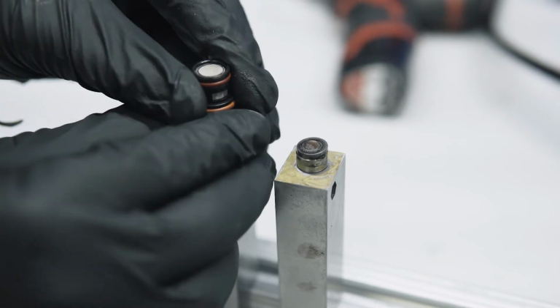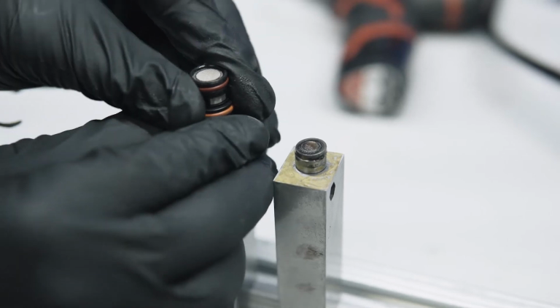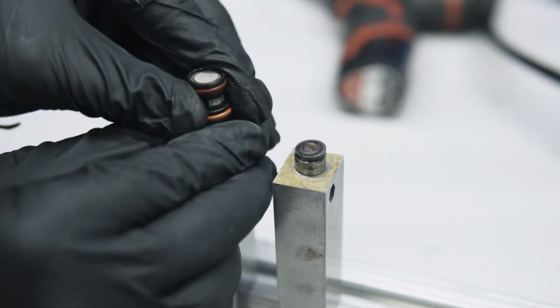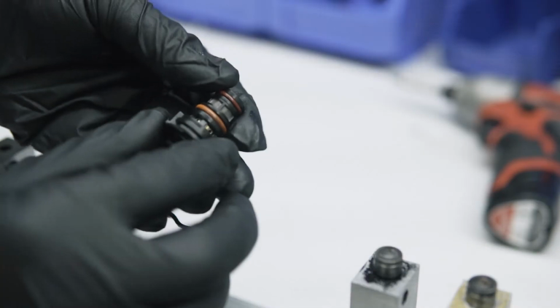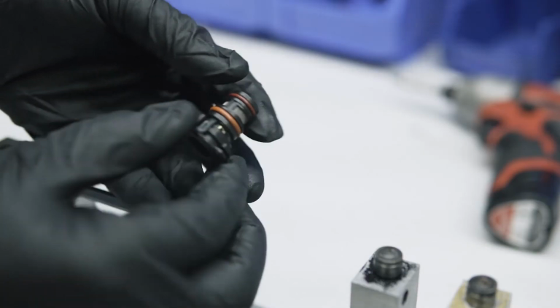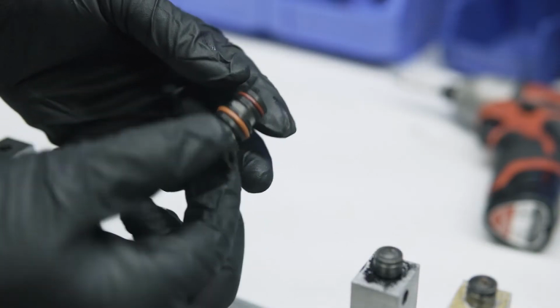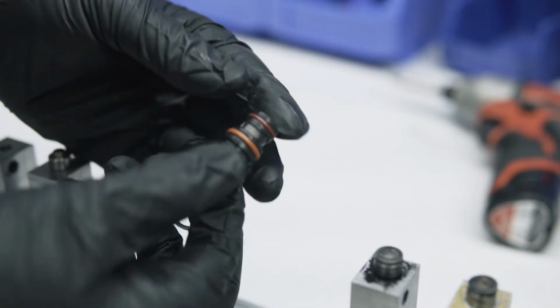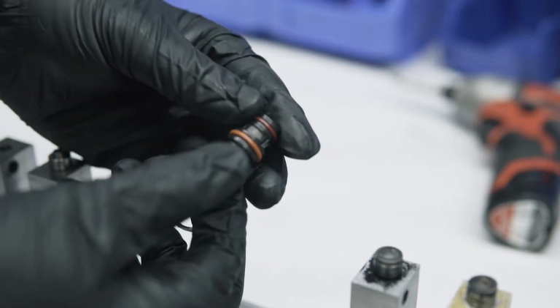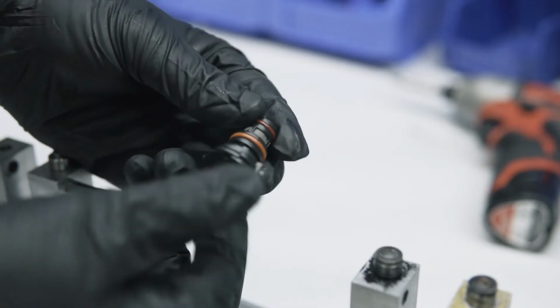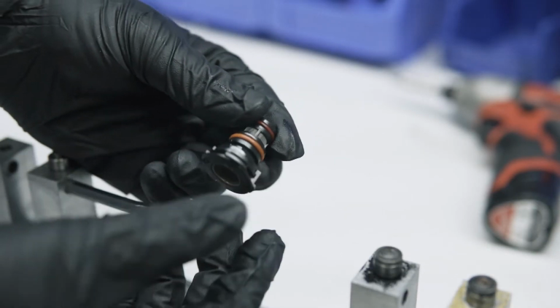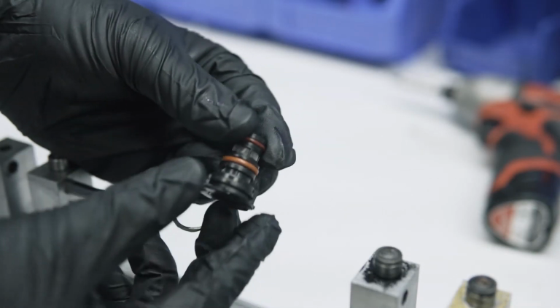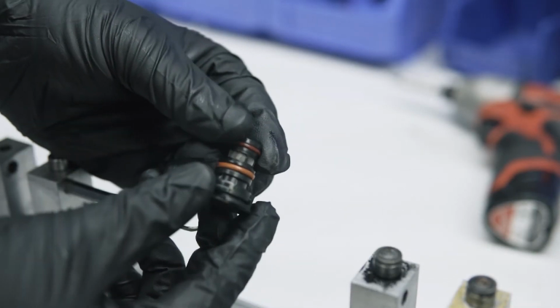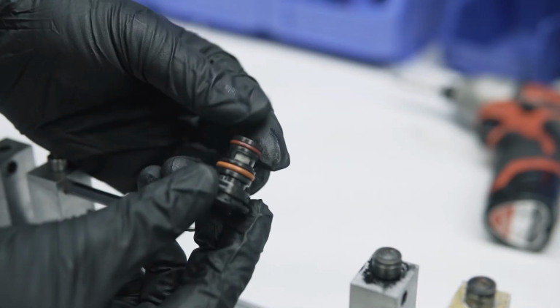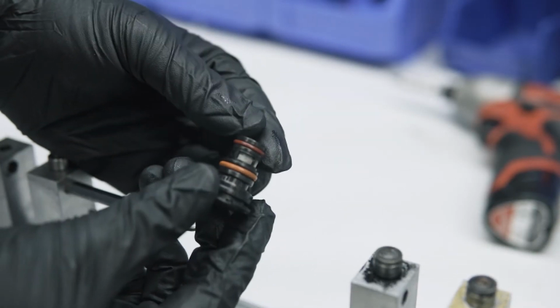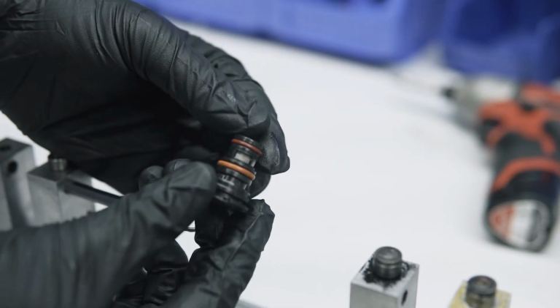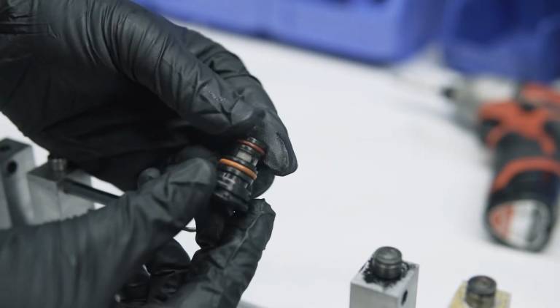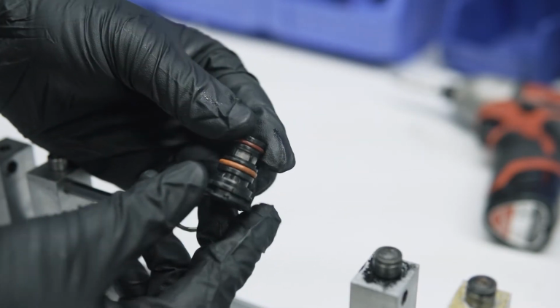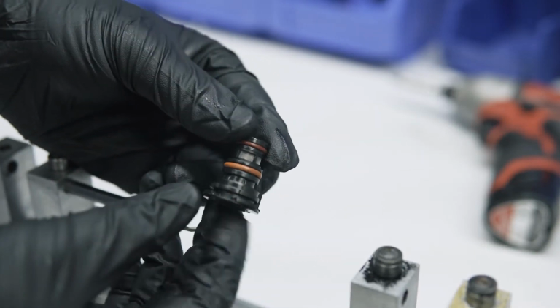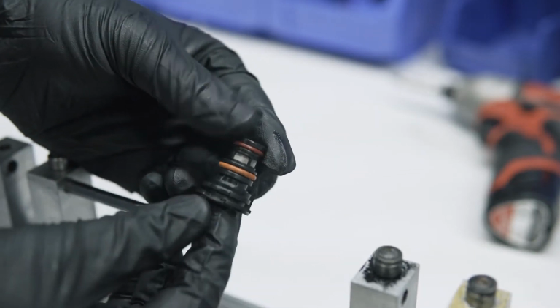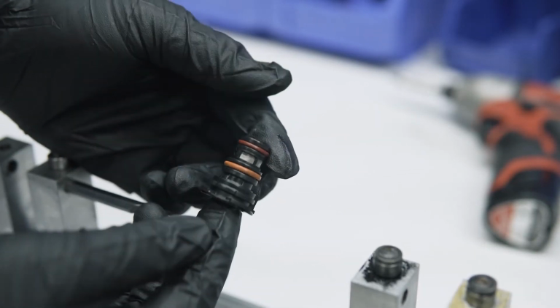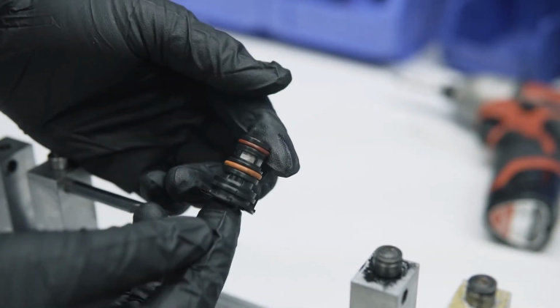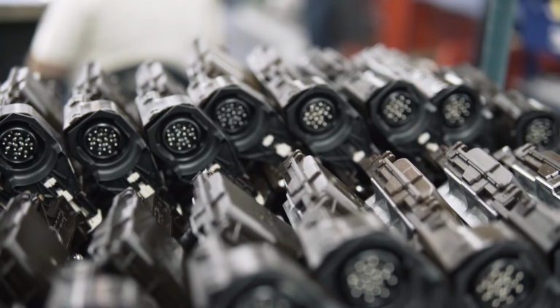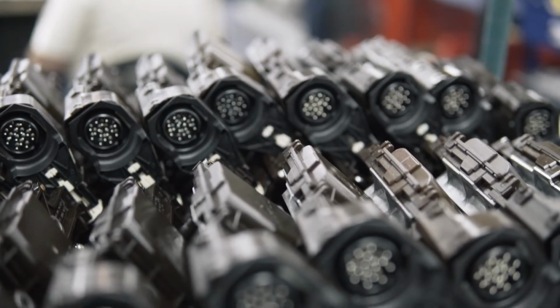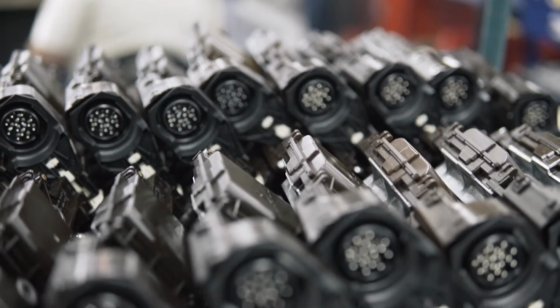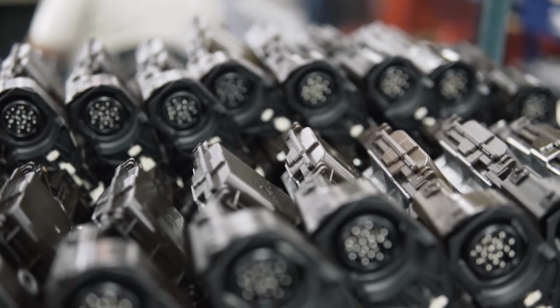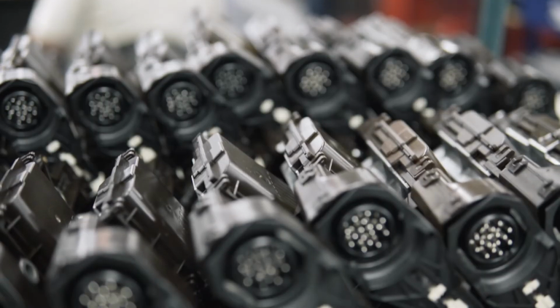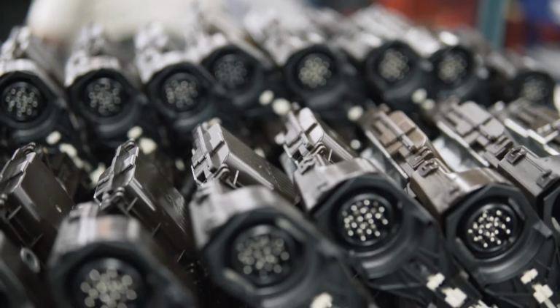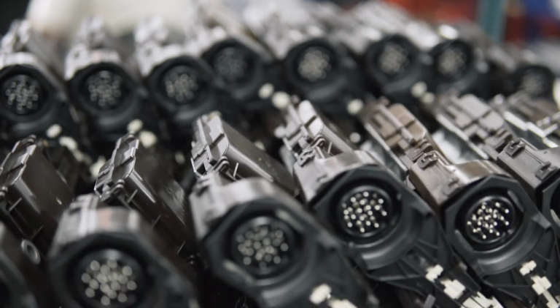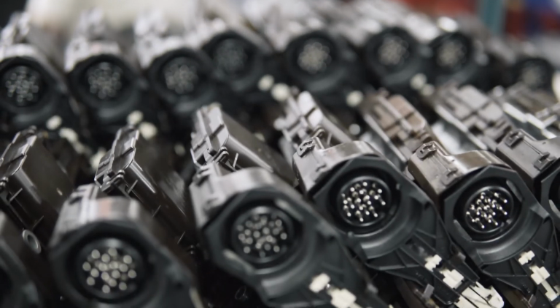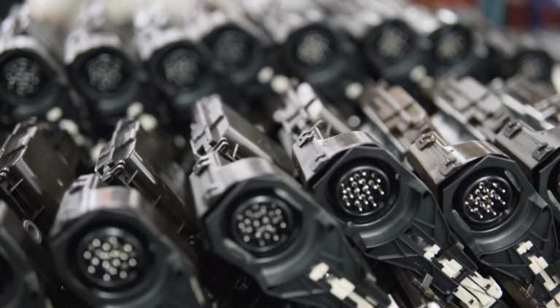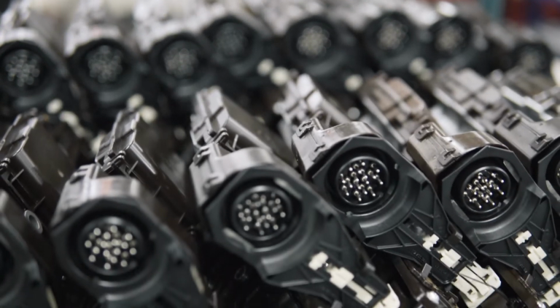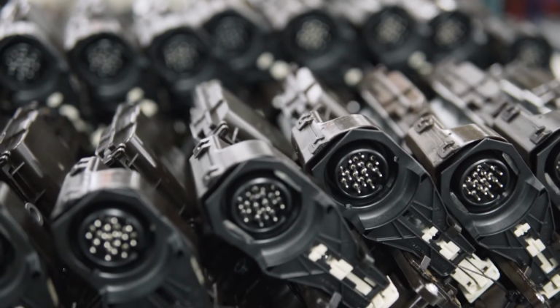Each solenoid is then individually tested at high frequency before being reassembled and reinstalled in the Tecum.